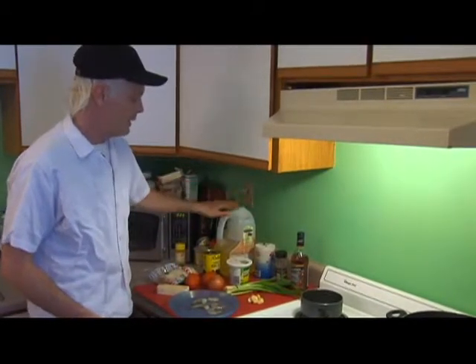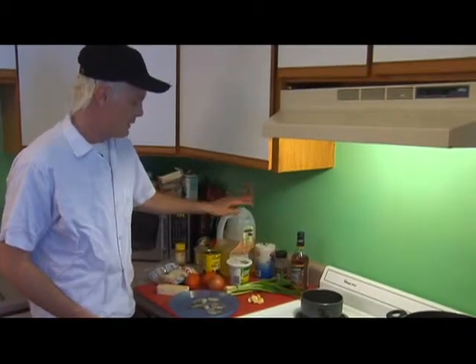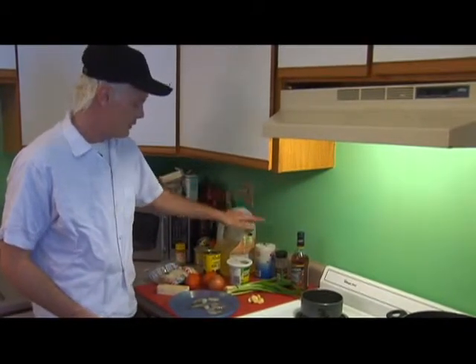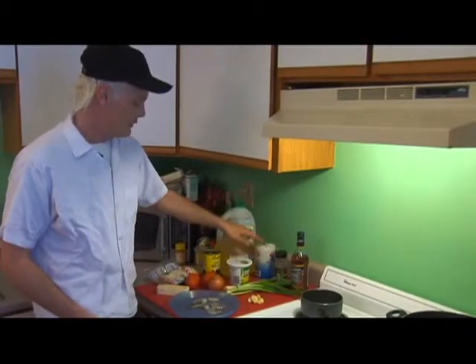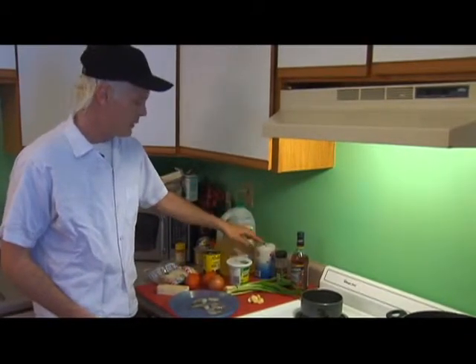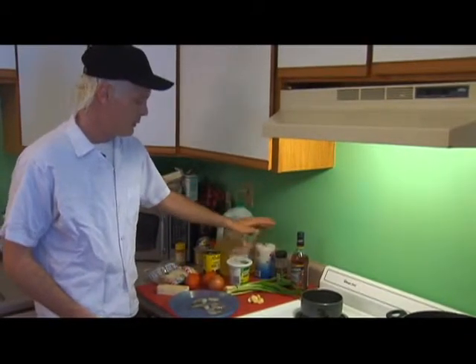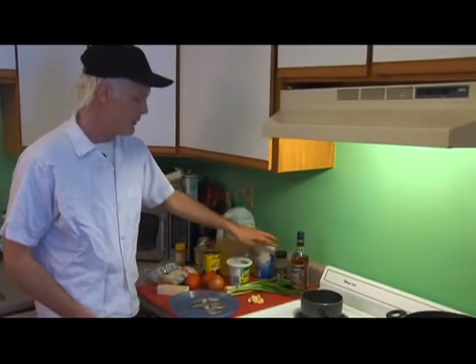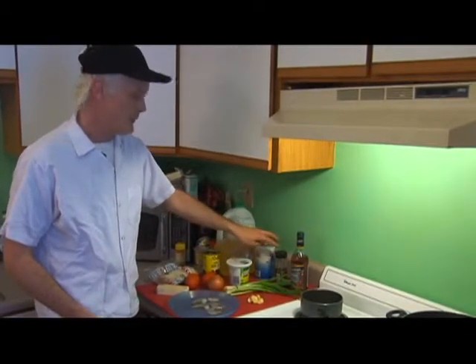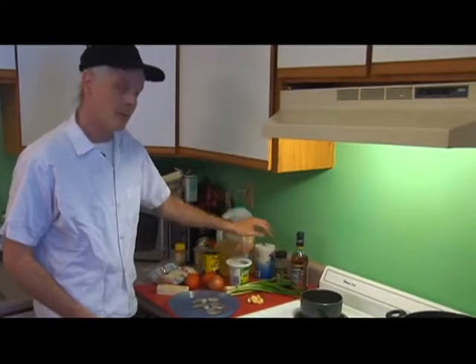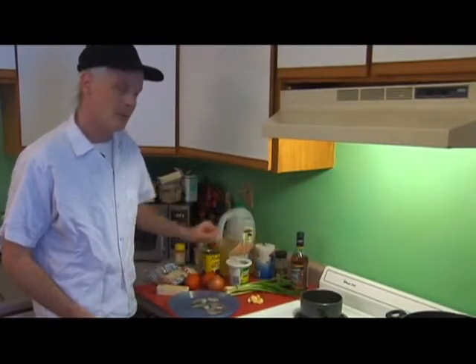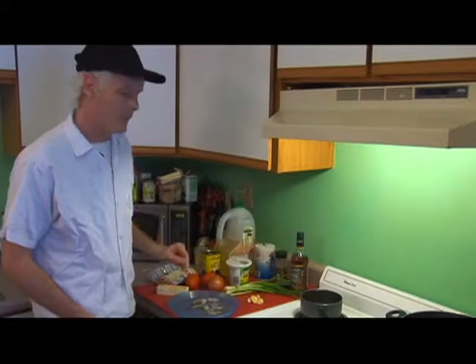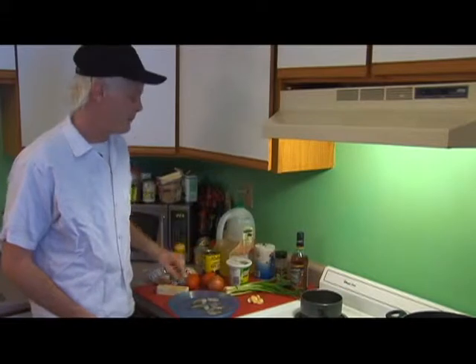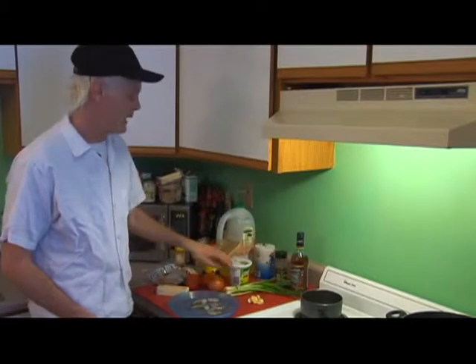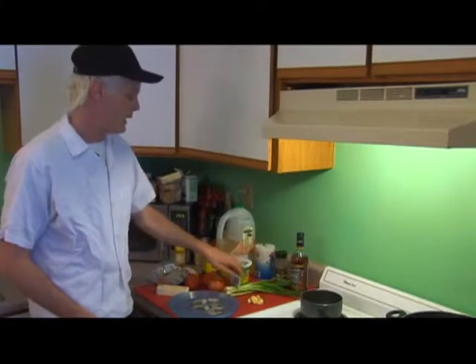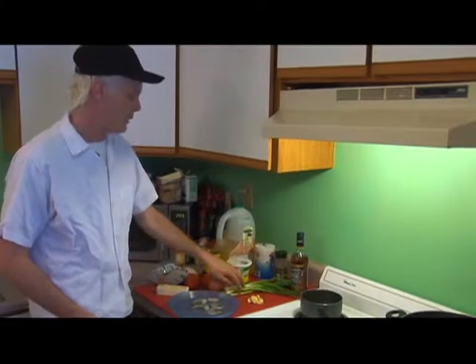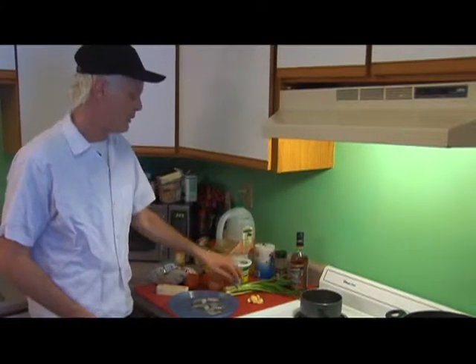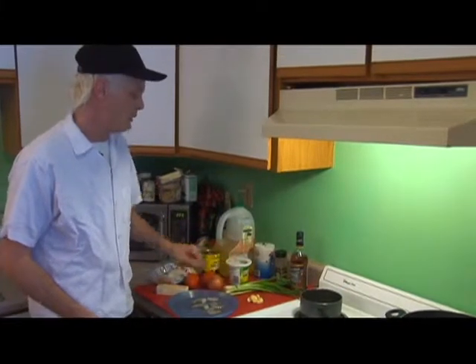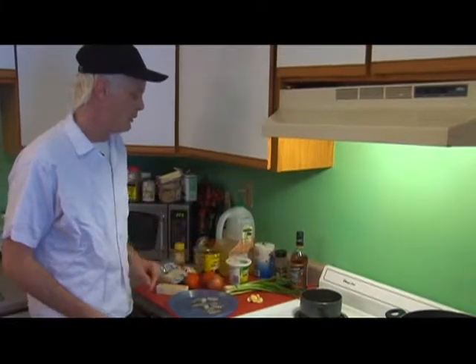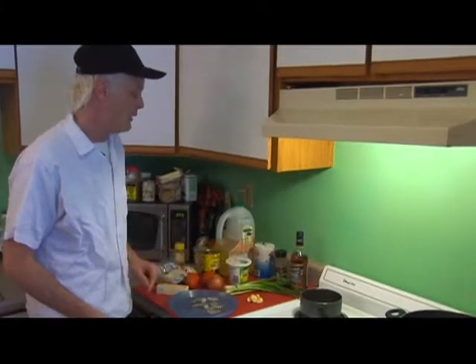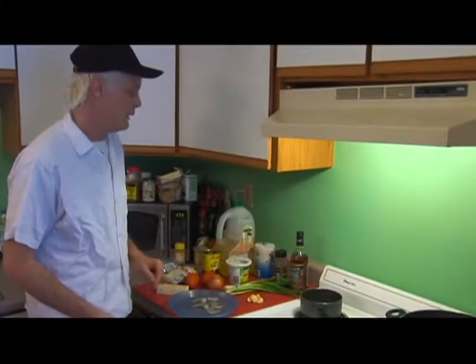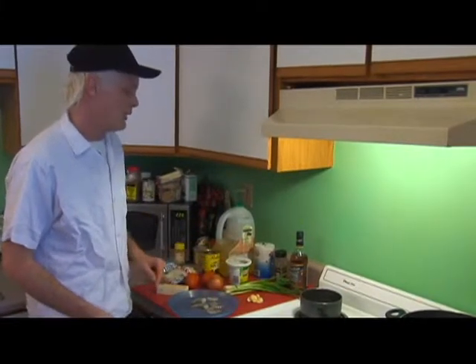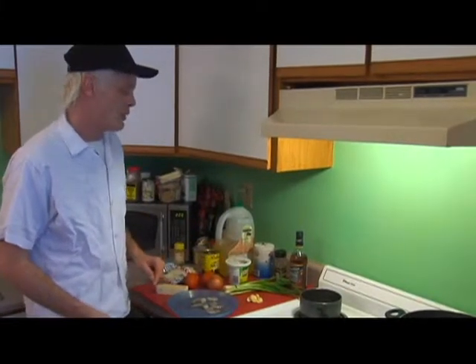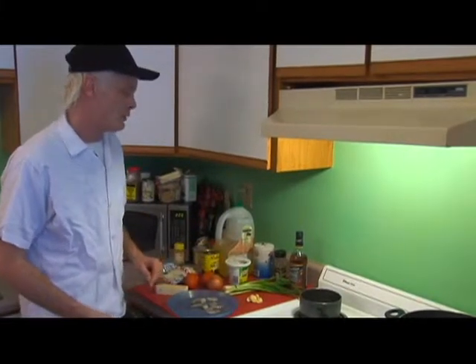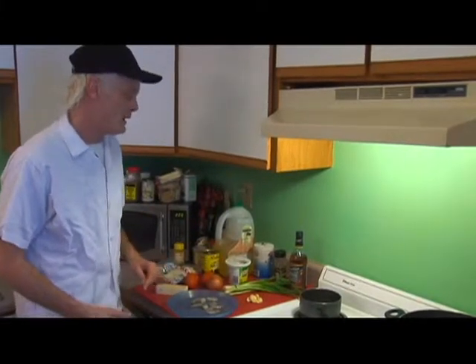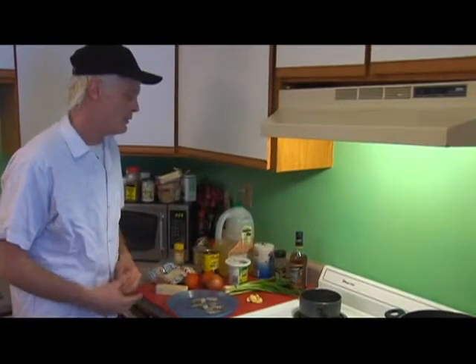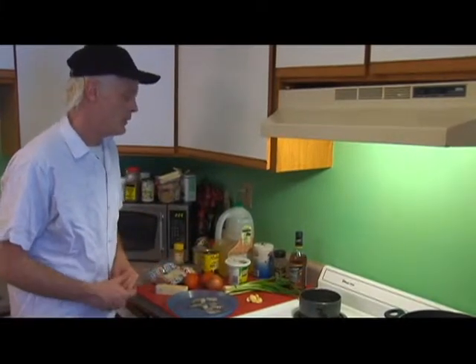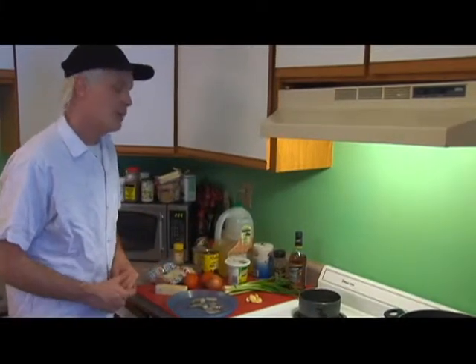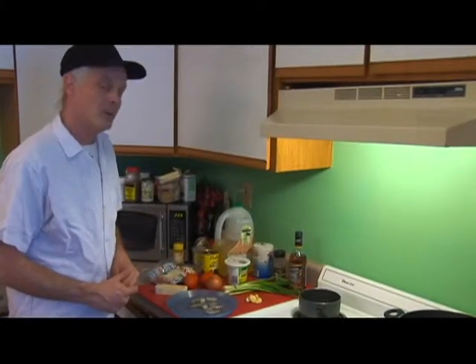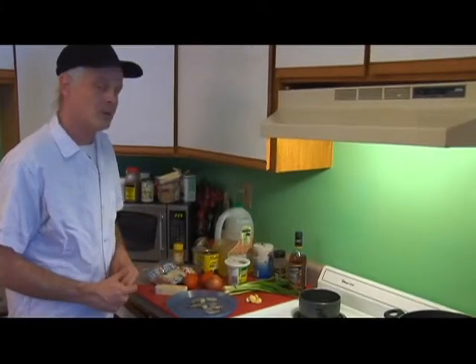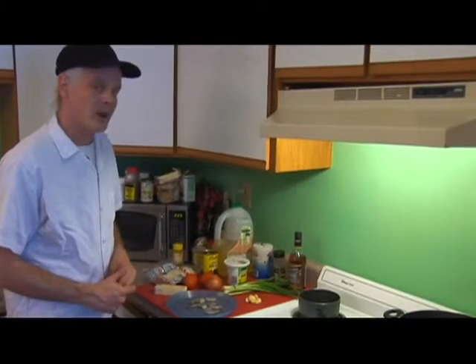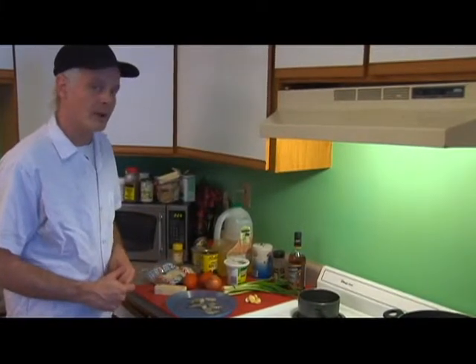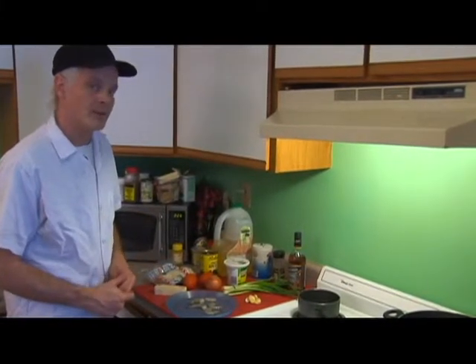Our seasonings are going to be salt and pepper, and we're going to finish our rice with some scallions.